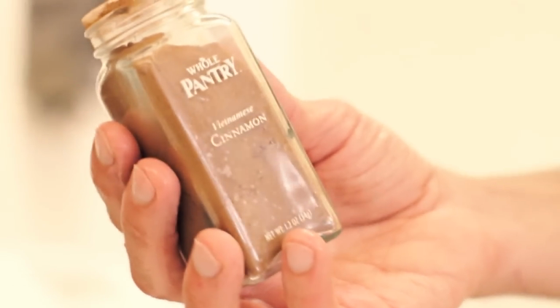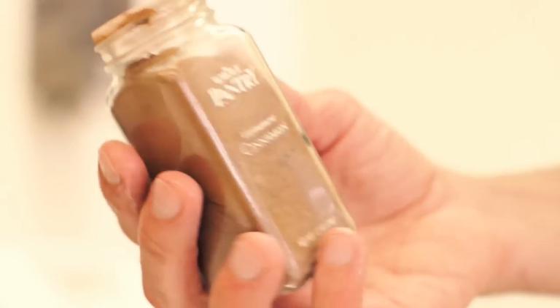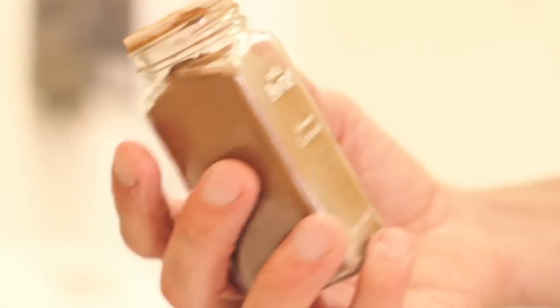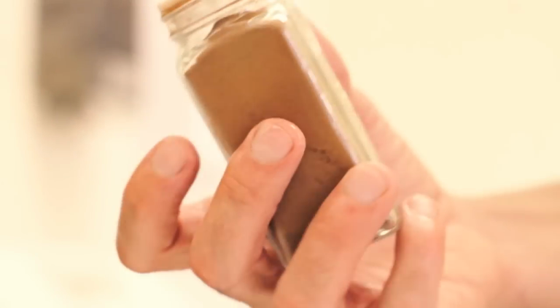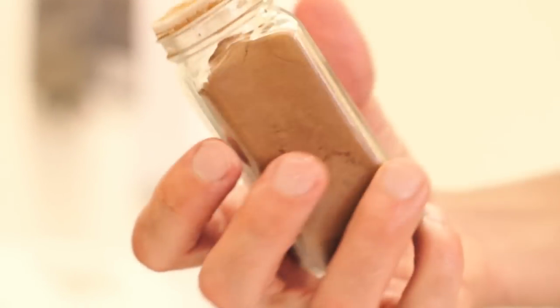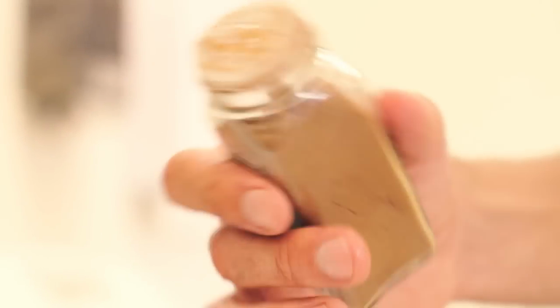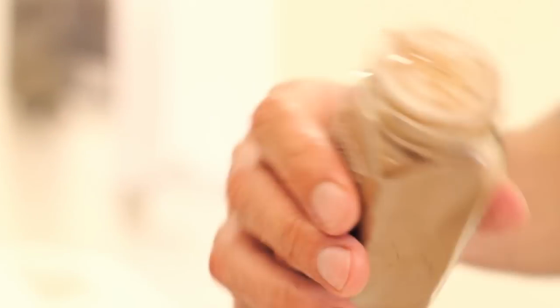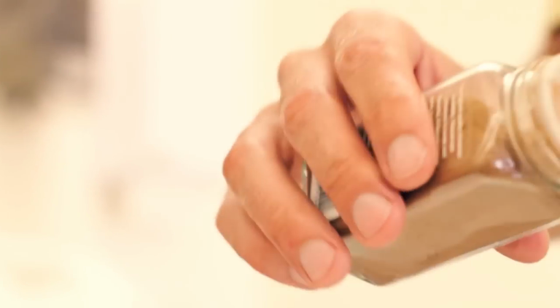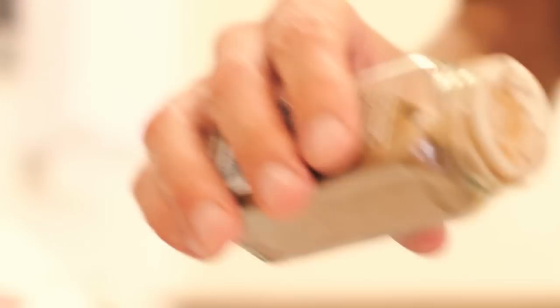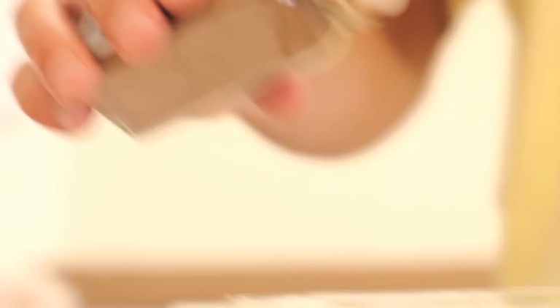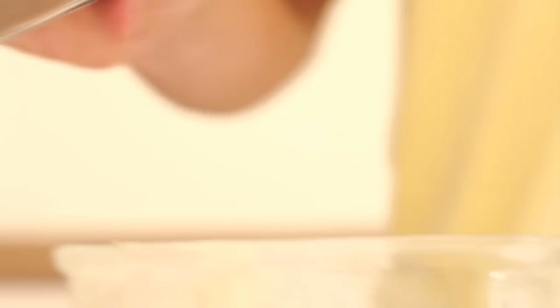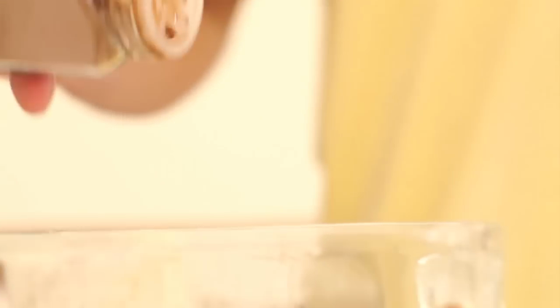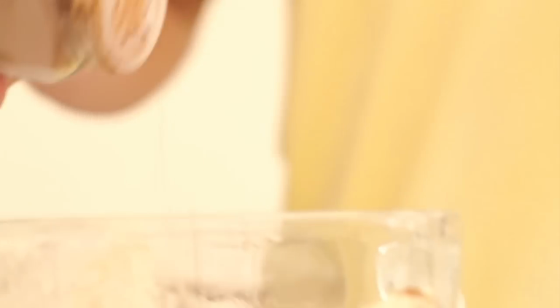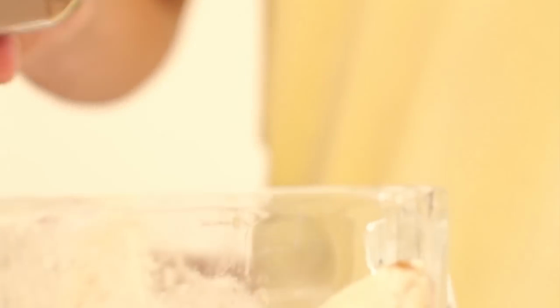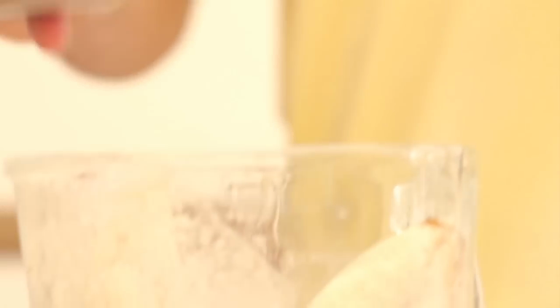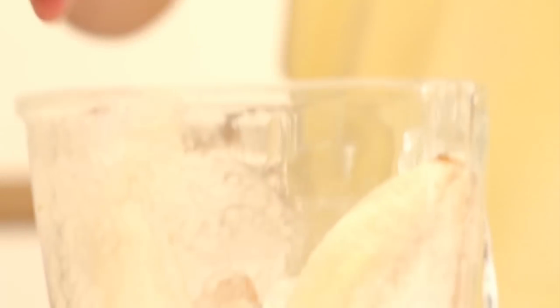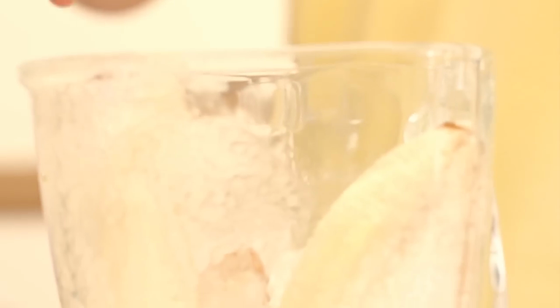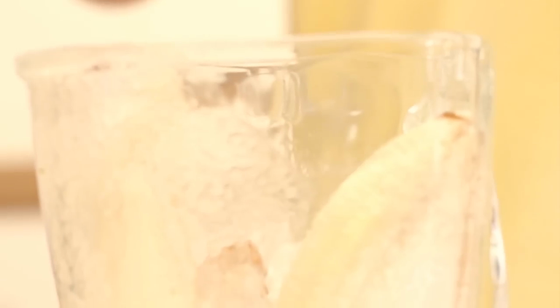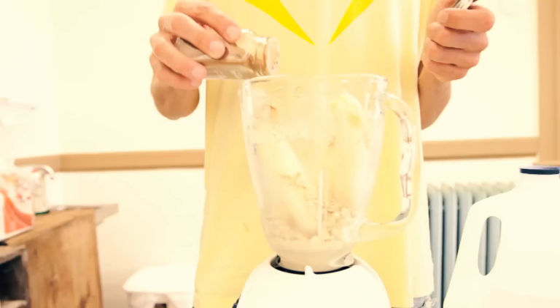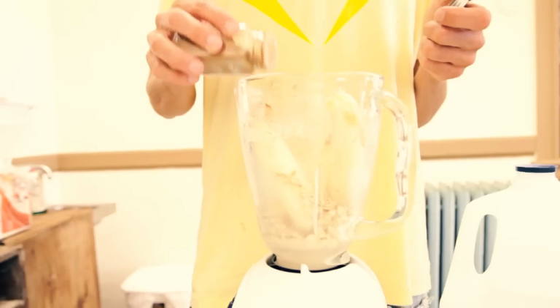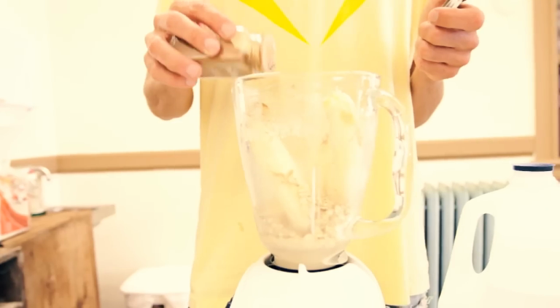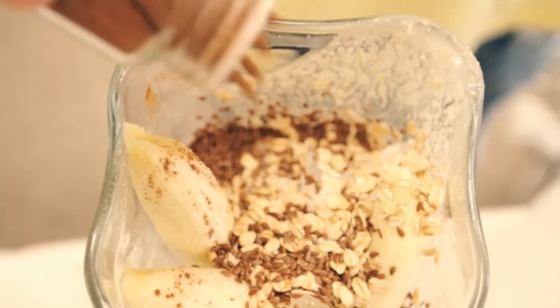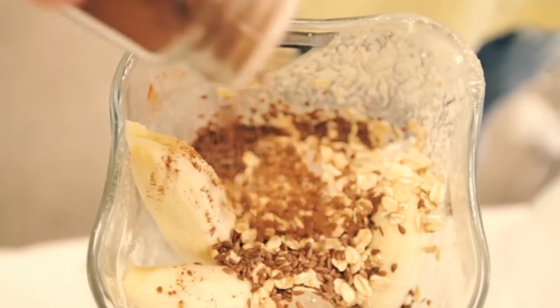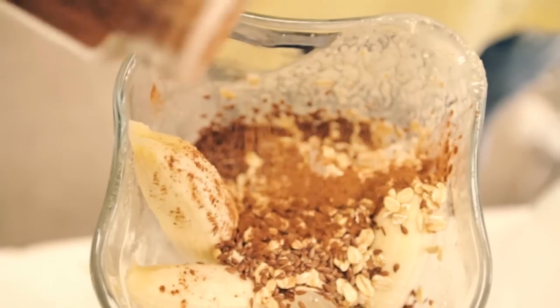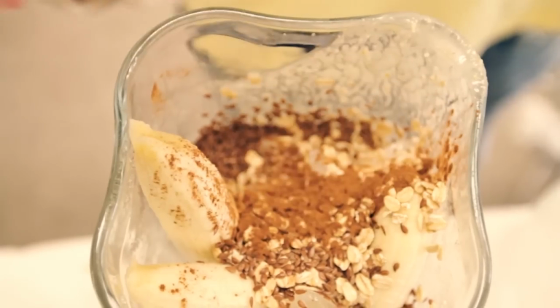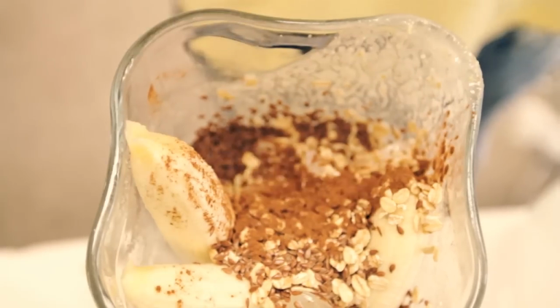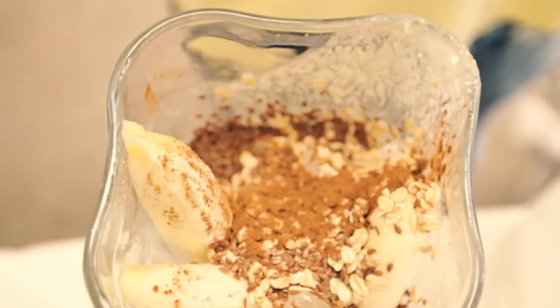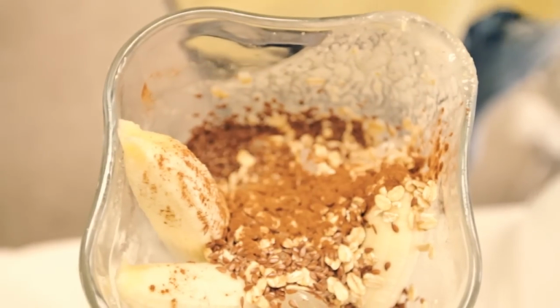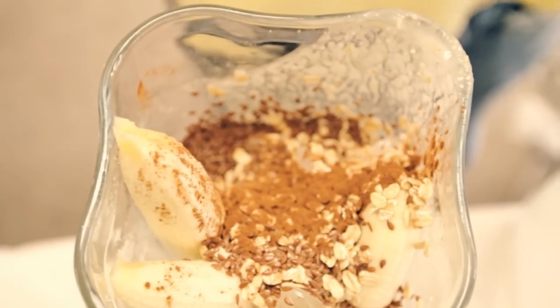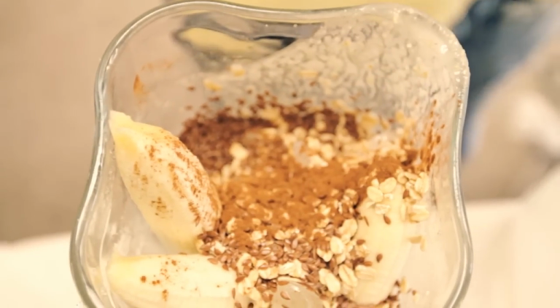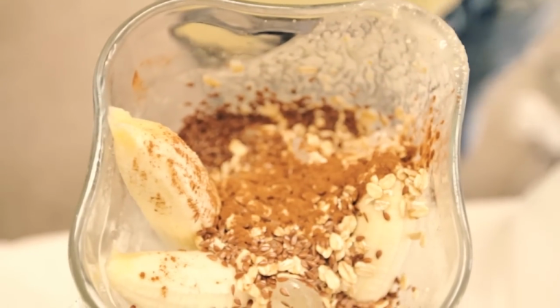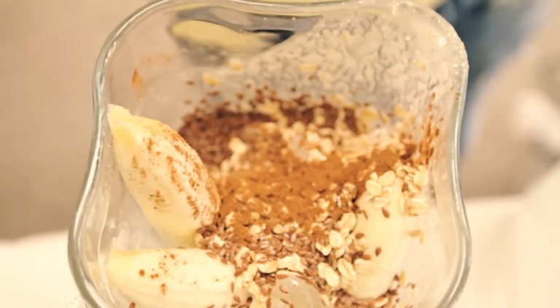This is cinnamon — rocking the cinnamon. Whoa, that's a good amount.